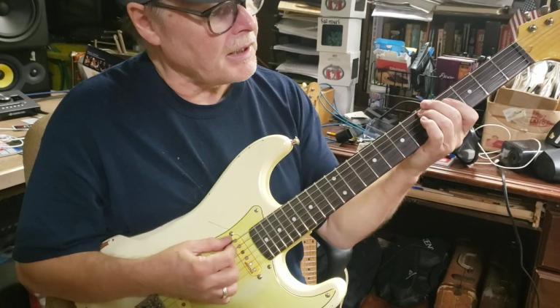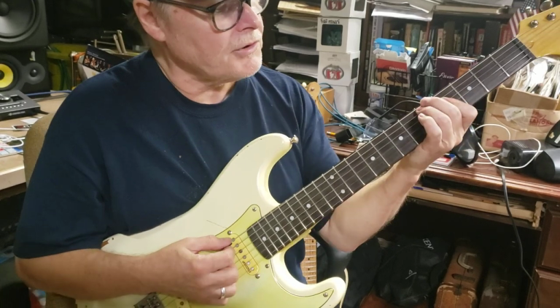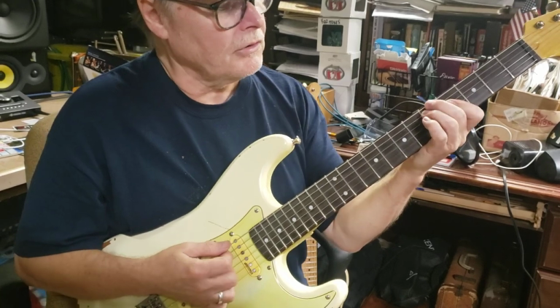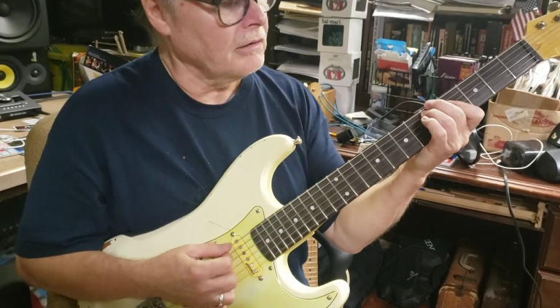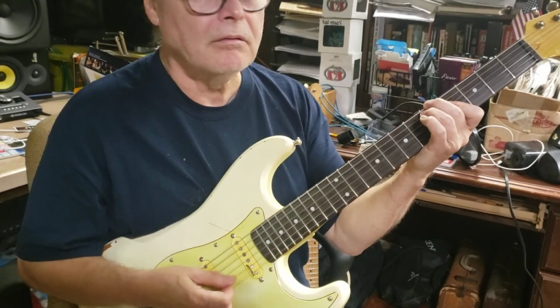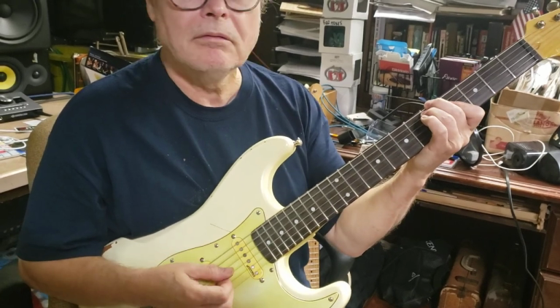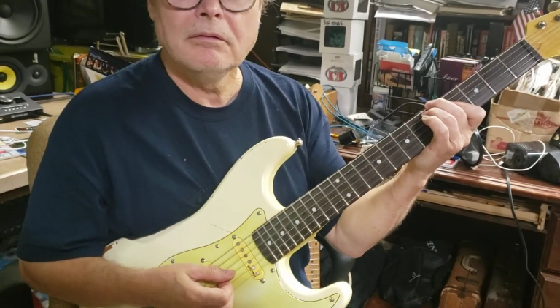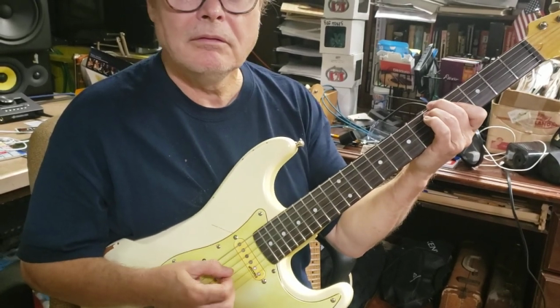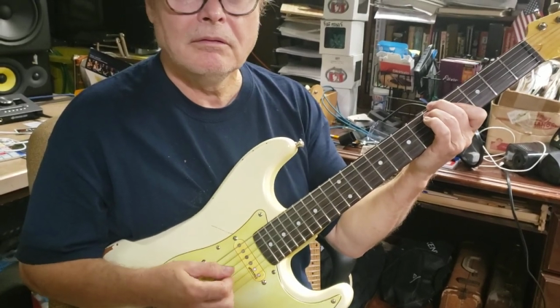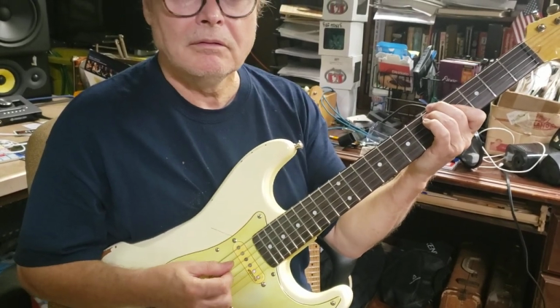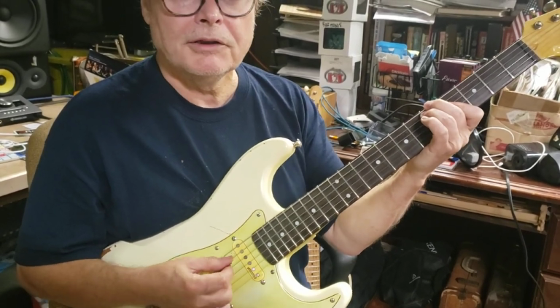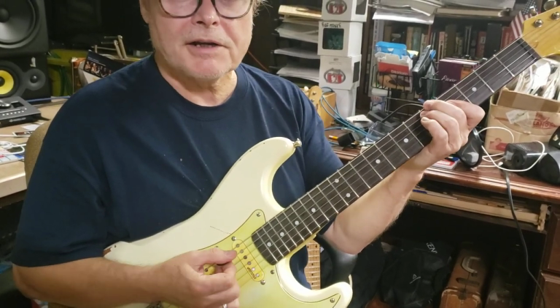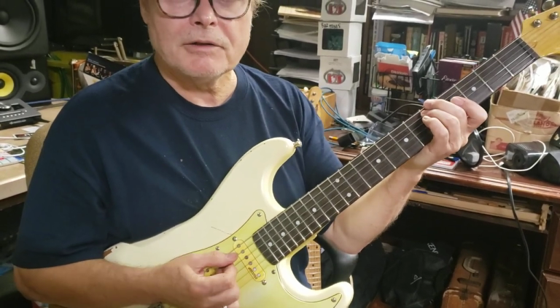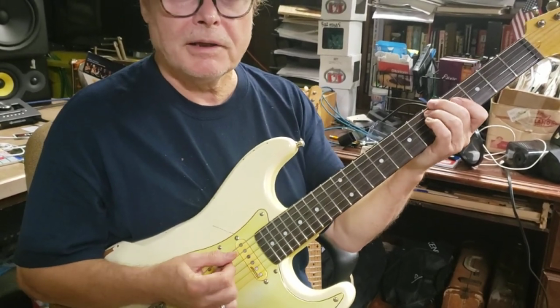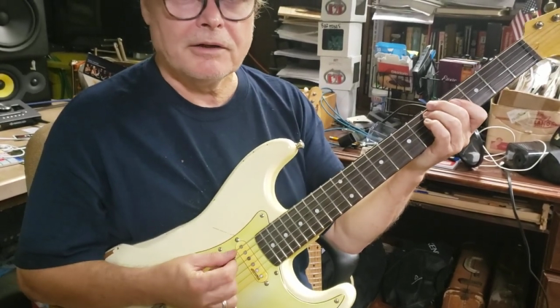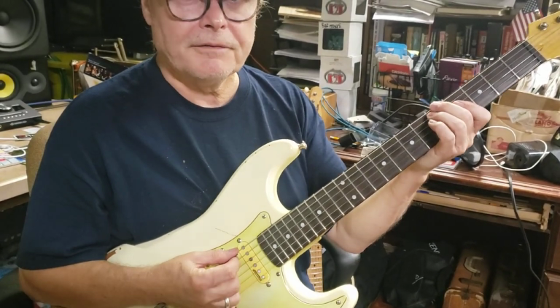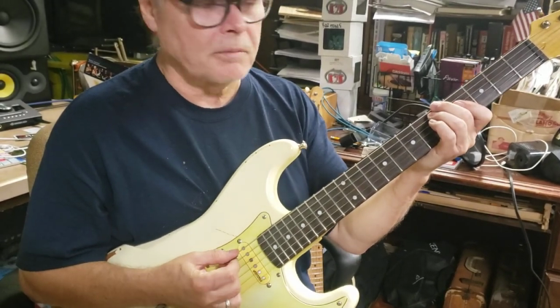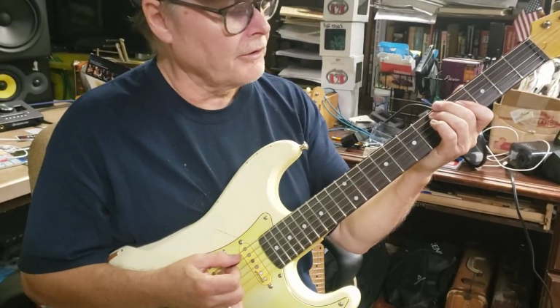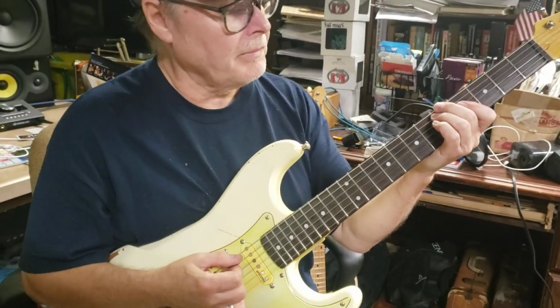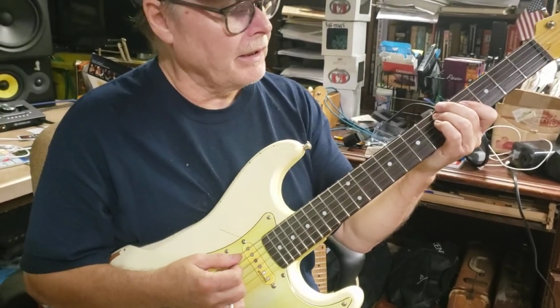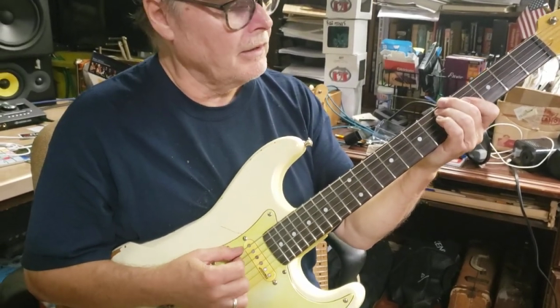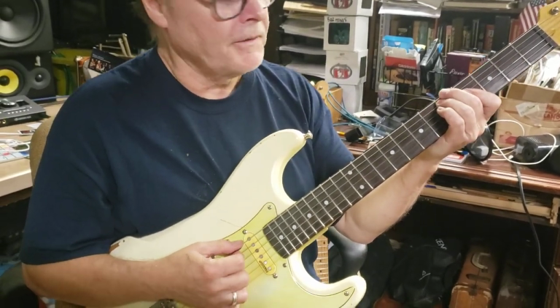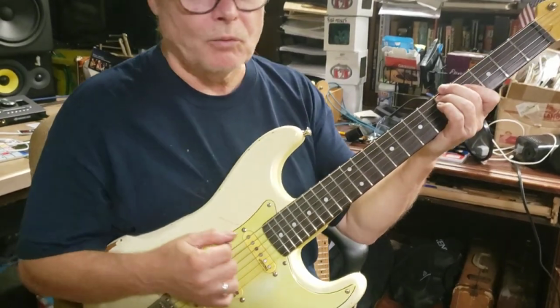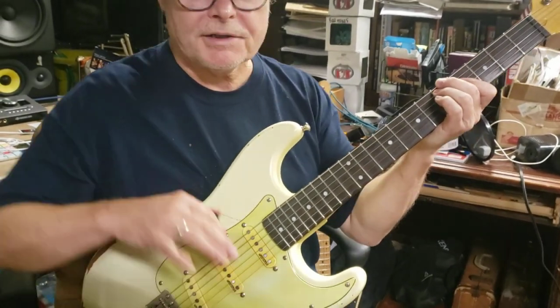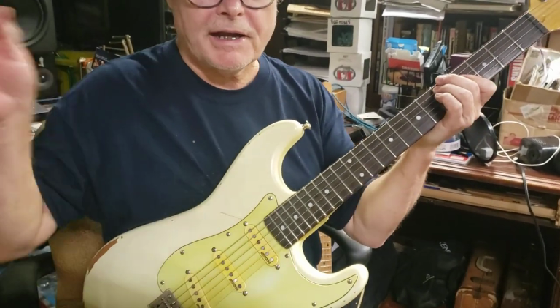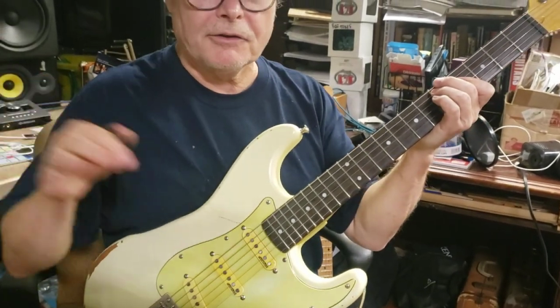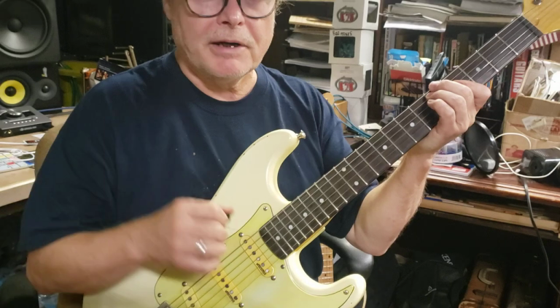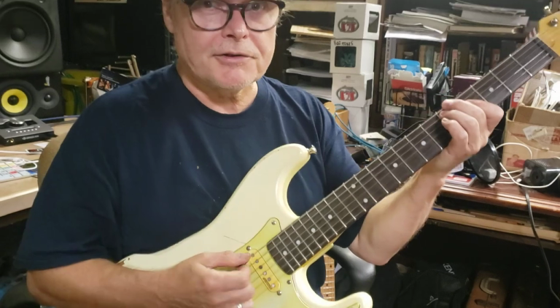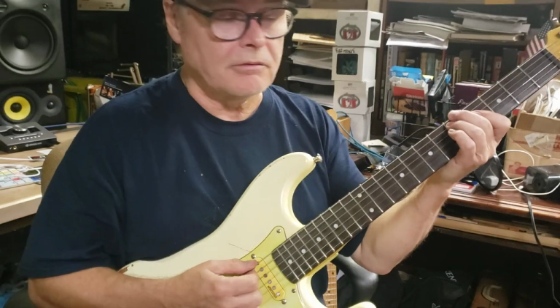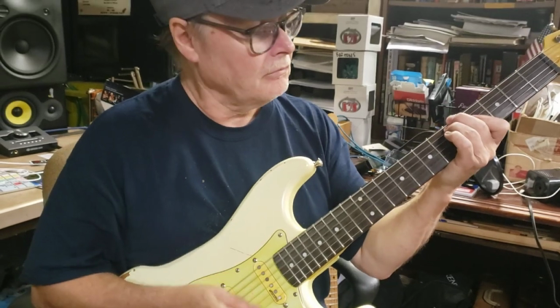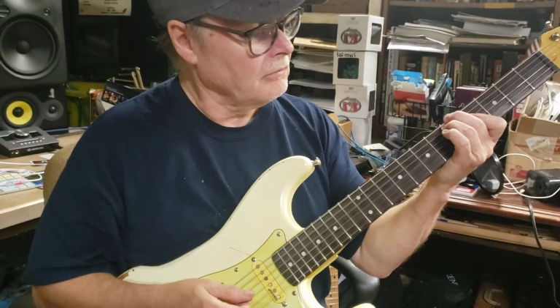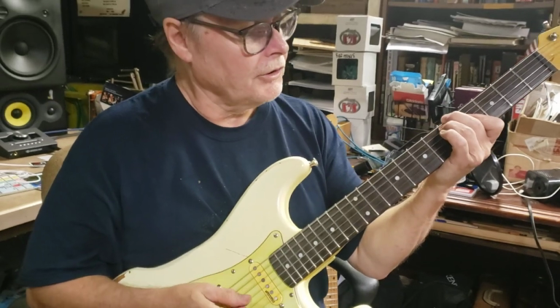Sometimes you can do it here. You've got a steel player and a fiddle player in the band. You want to stay out of the high register.